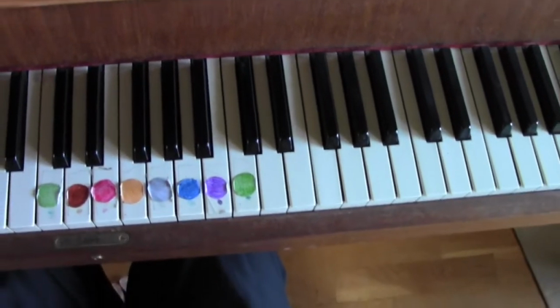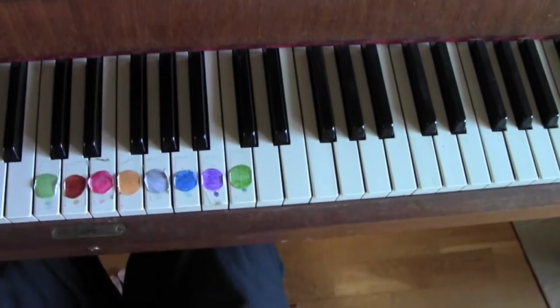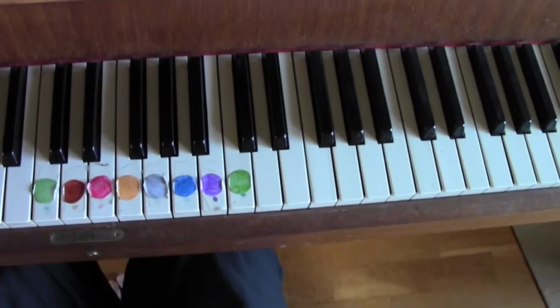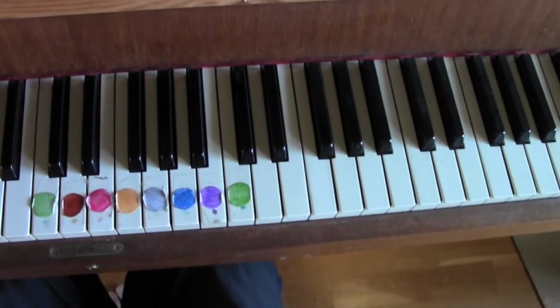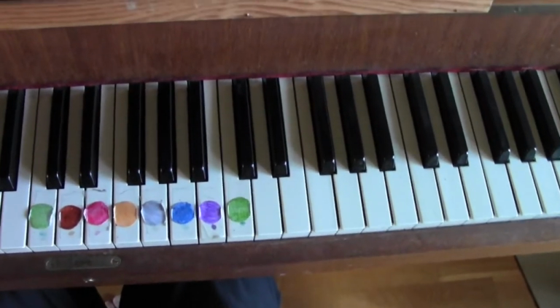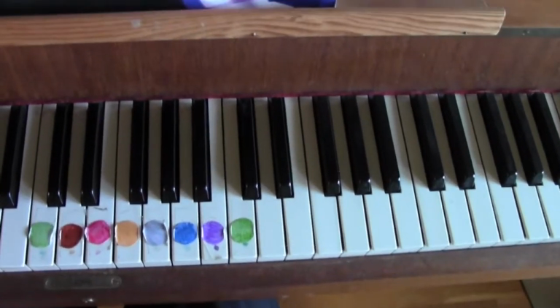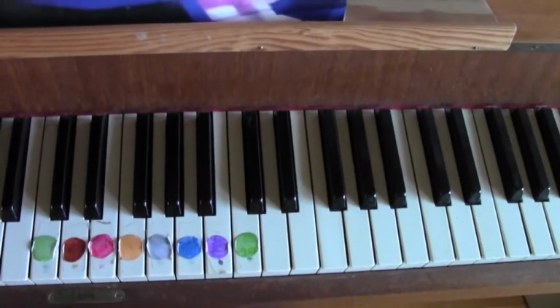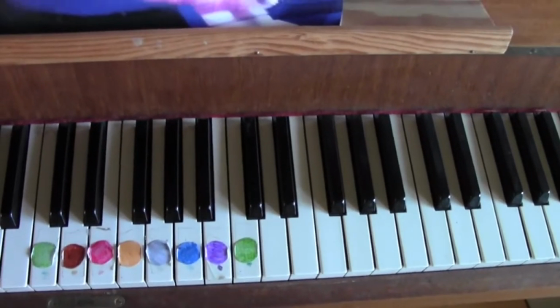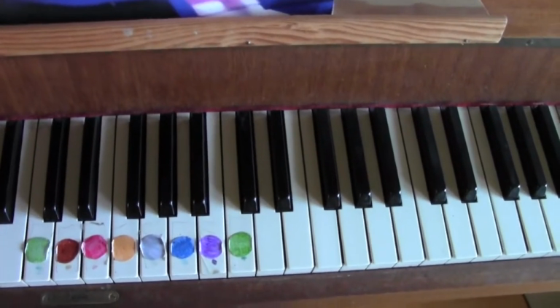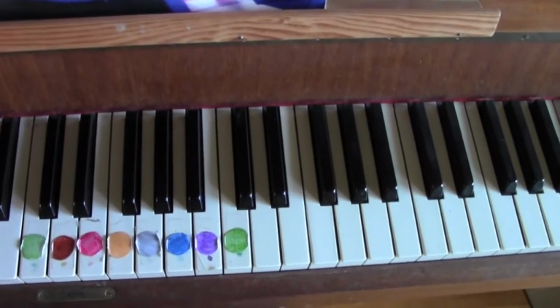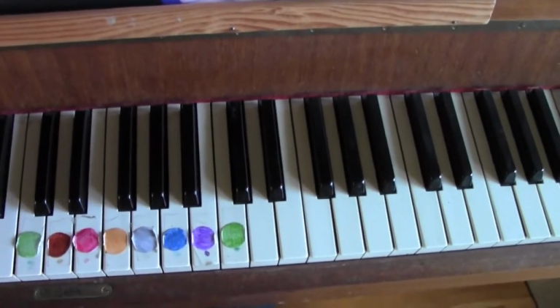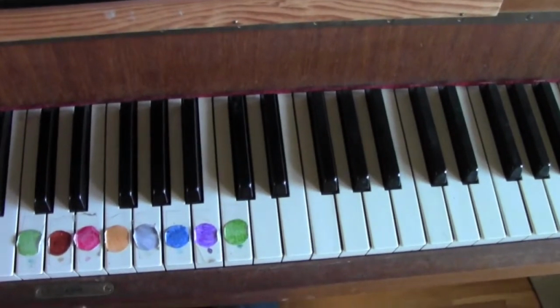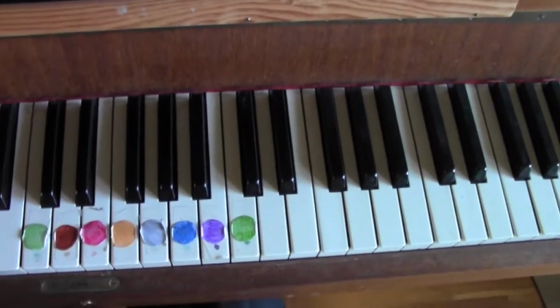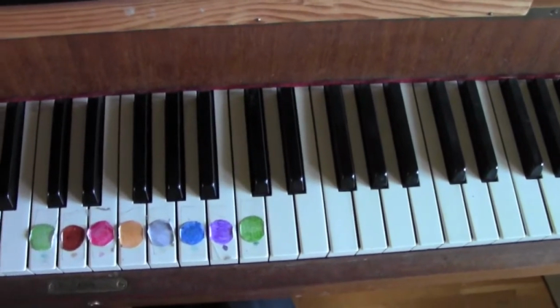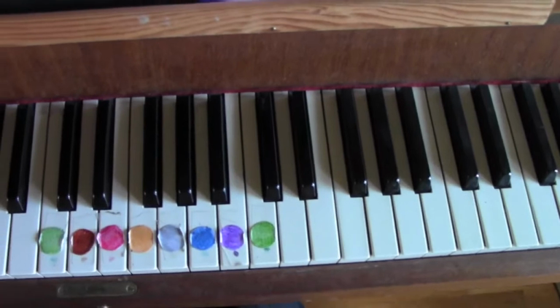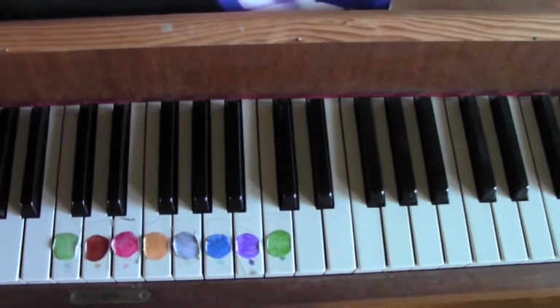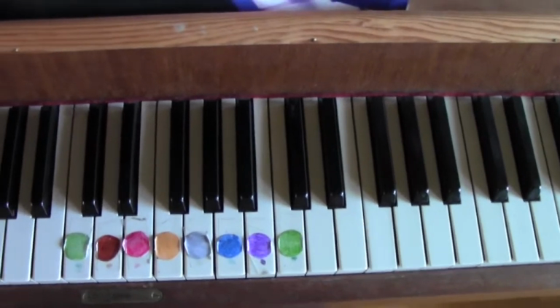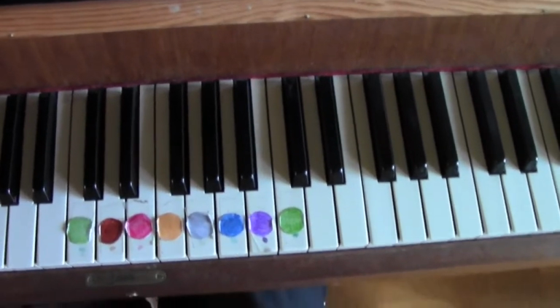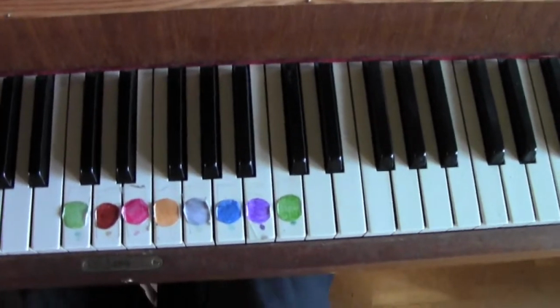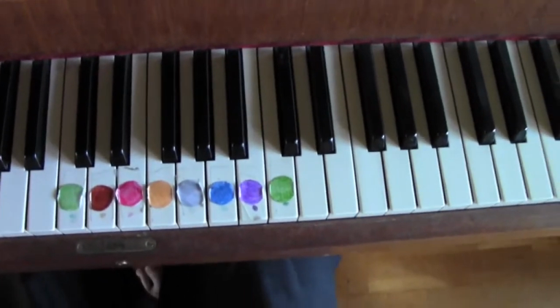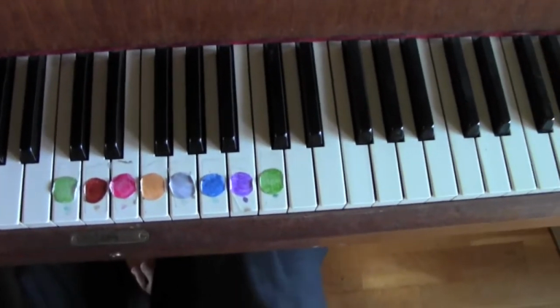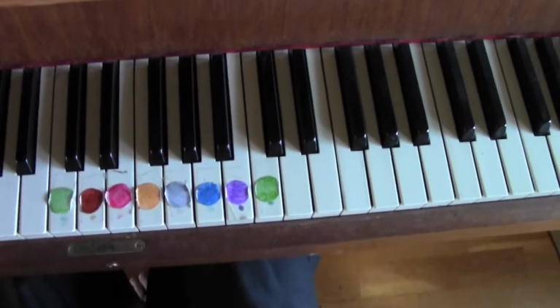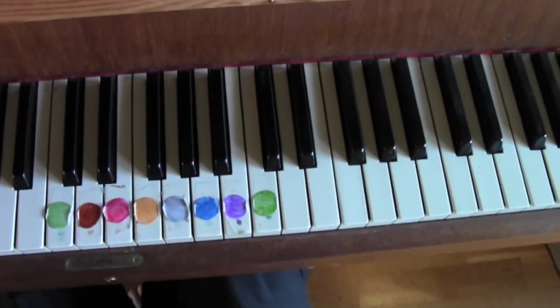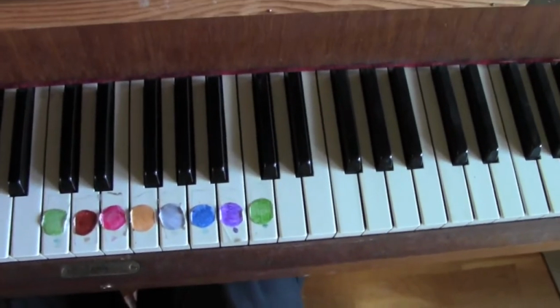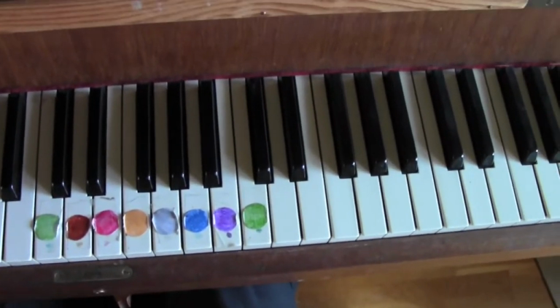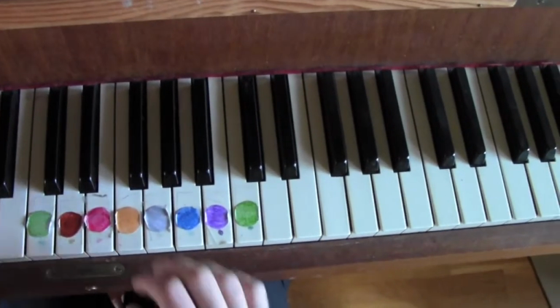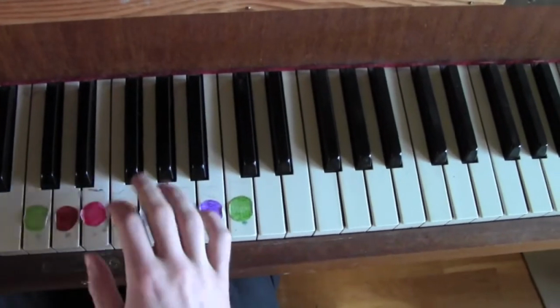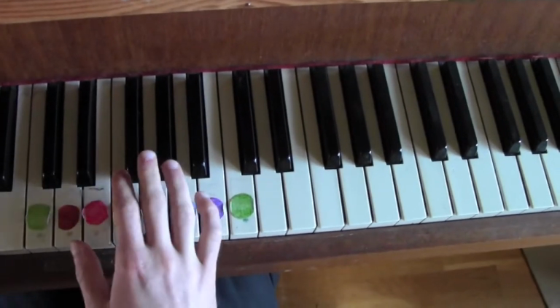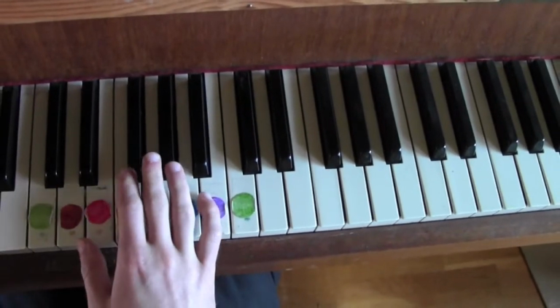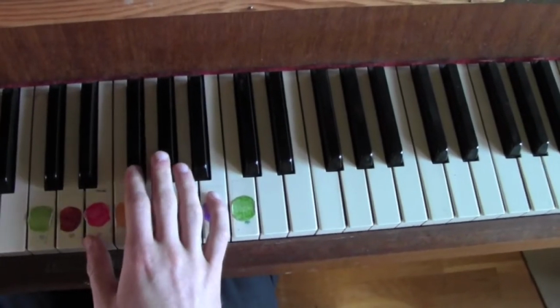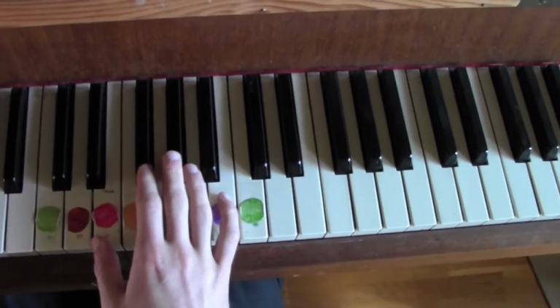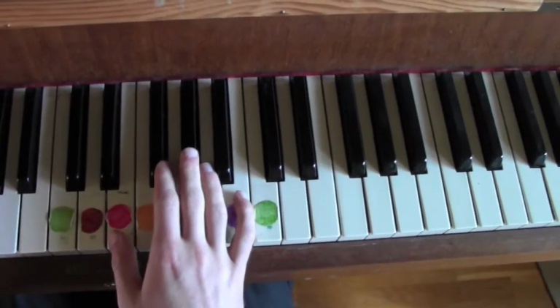And then you can feel free to do the same or just figure out something of your own. Okay, so here it goes. This is the right hand.